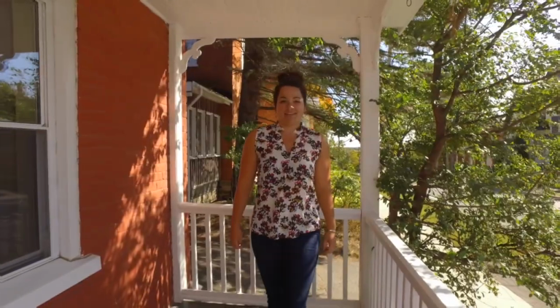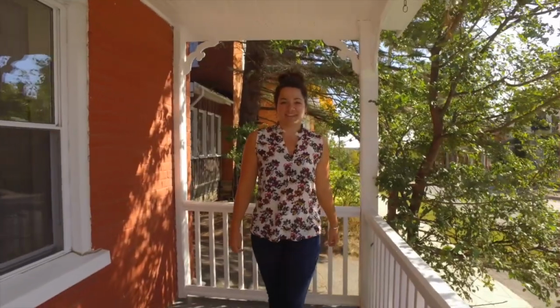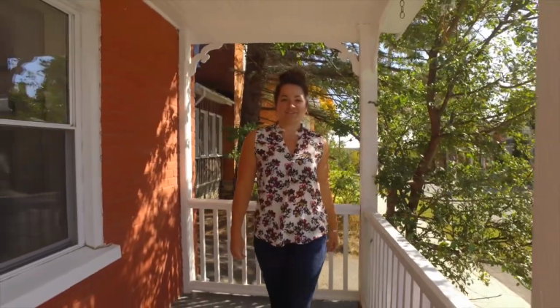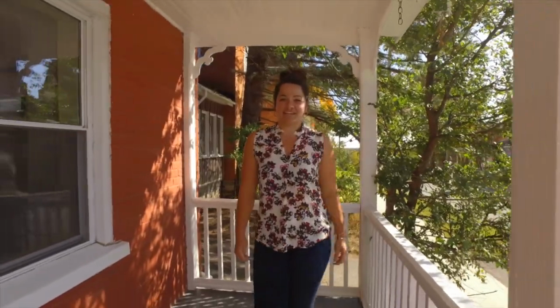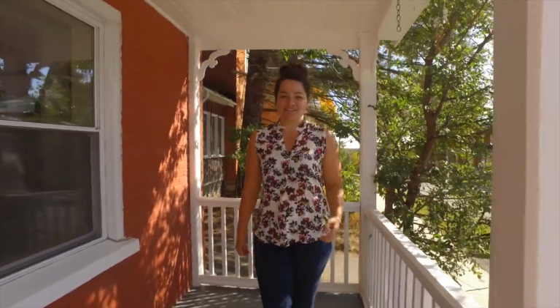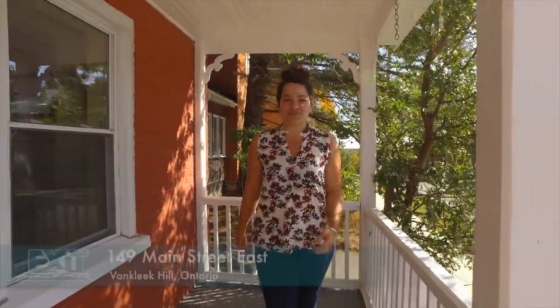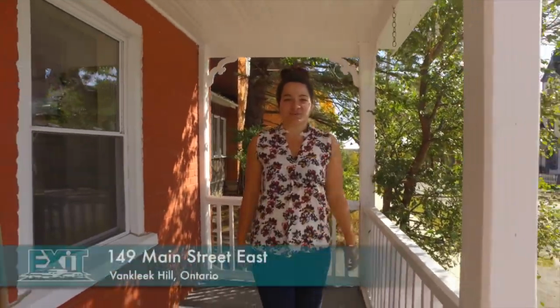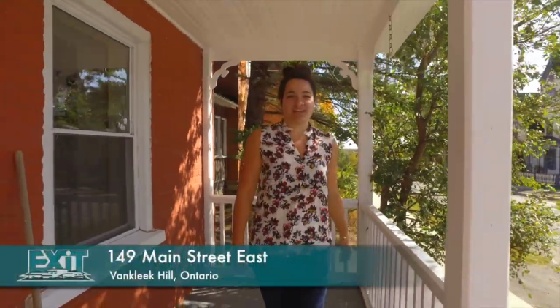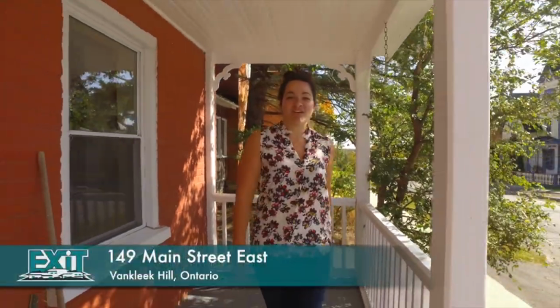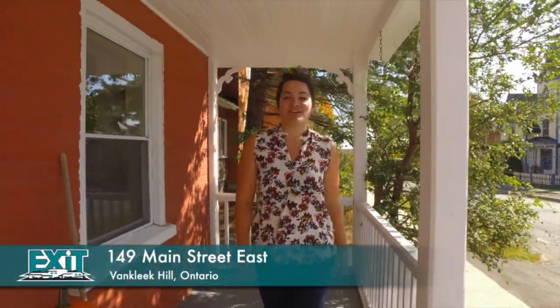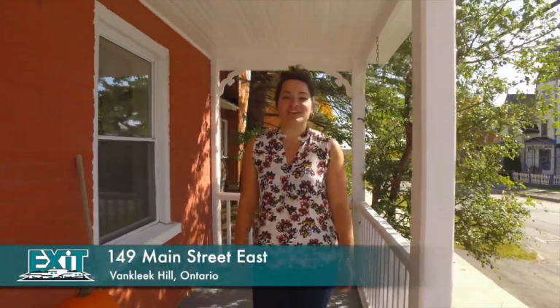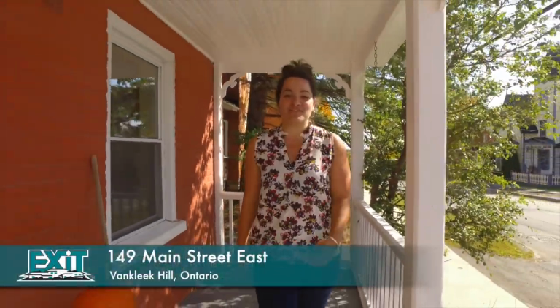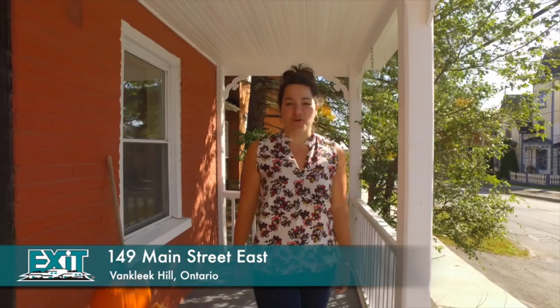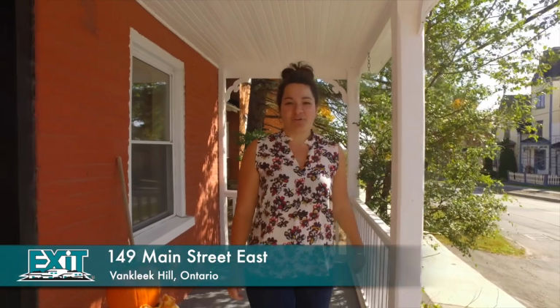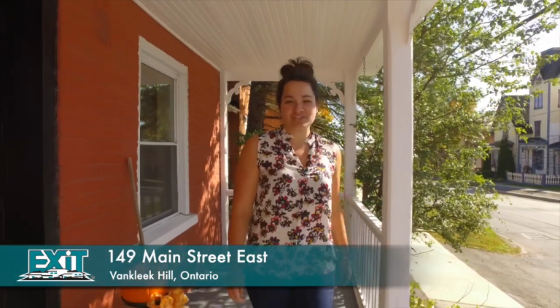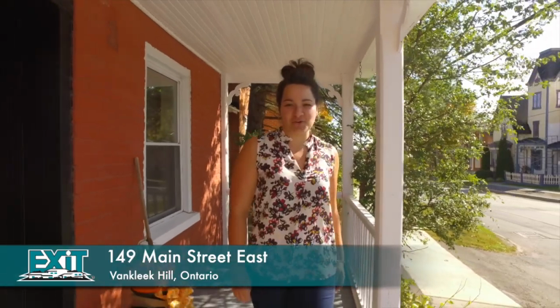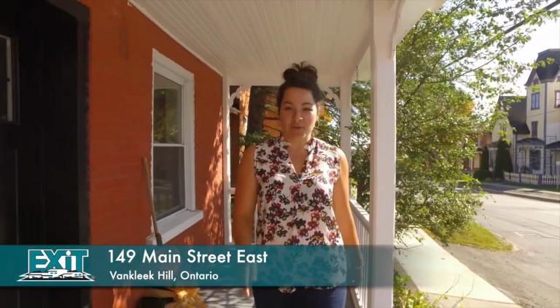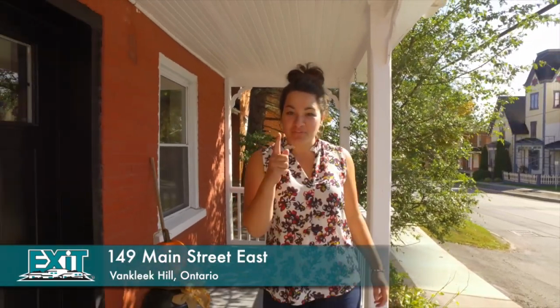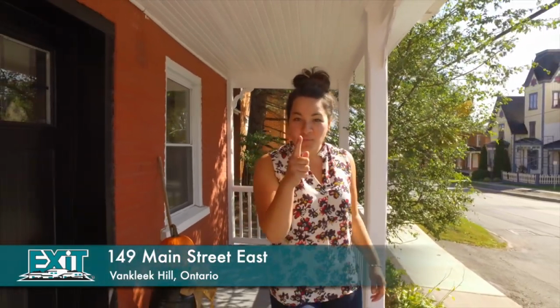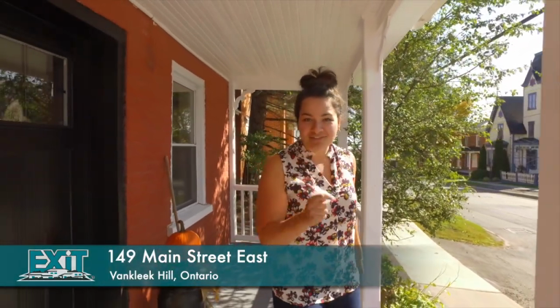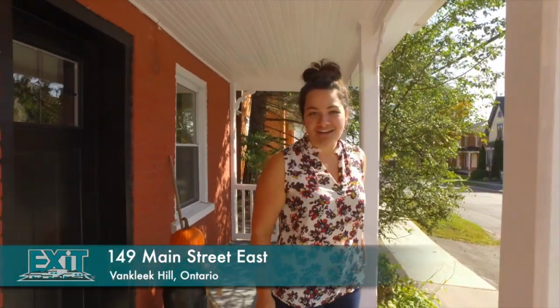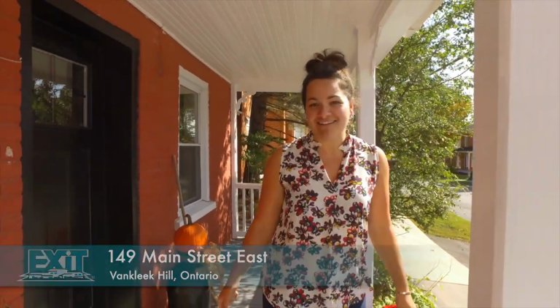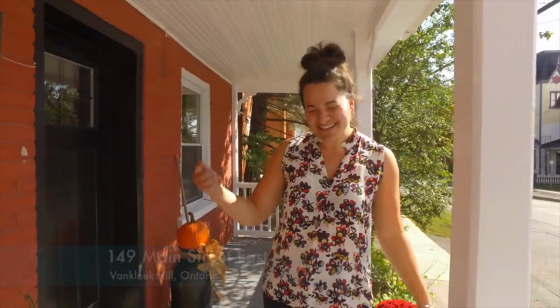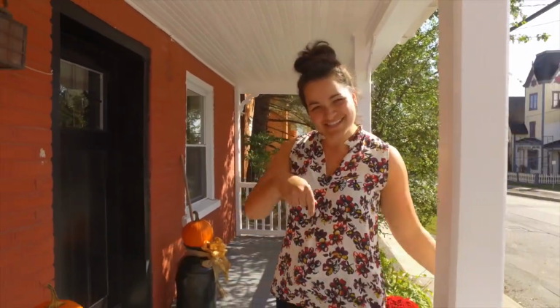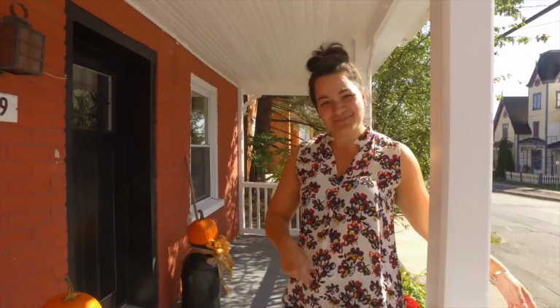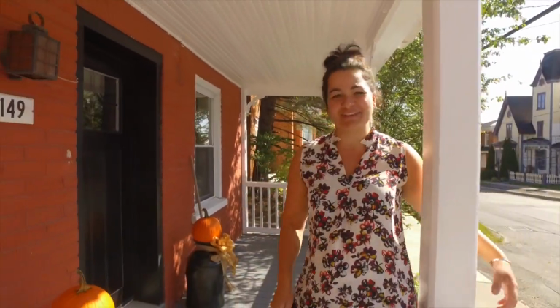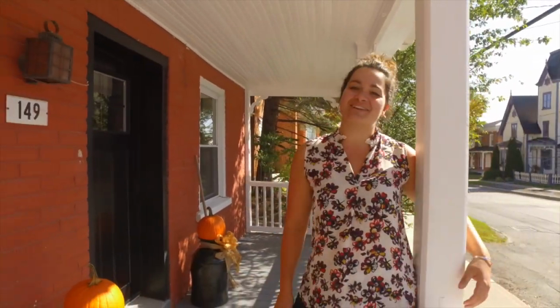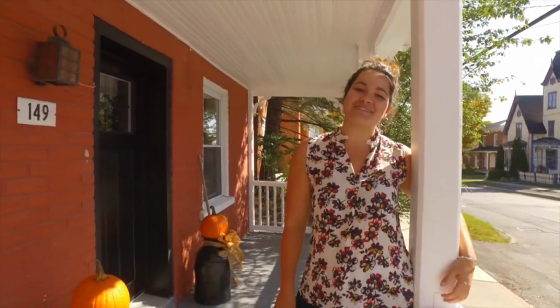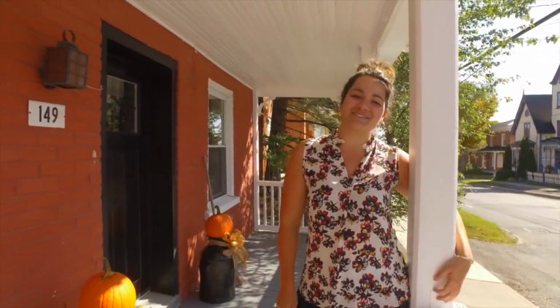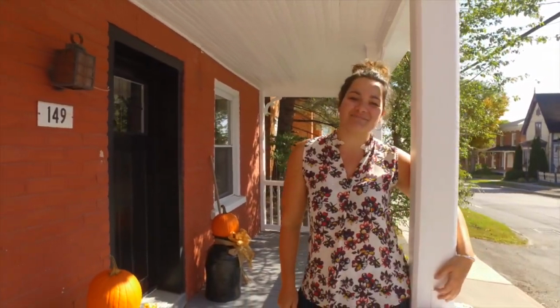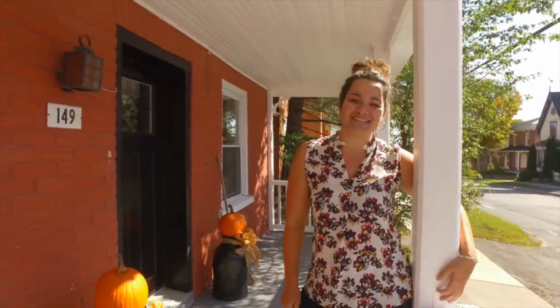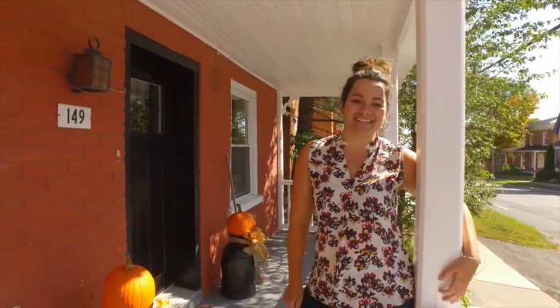Thanks for taking this tour with me. Call today for your own private showing, but don't wait too long because this will be another one sold by Tanya.